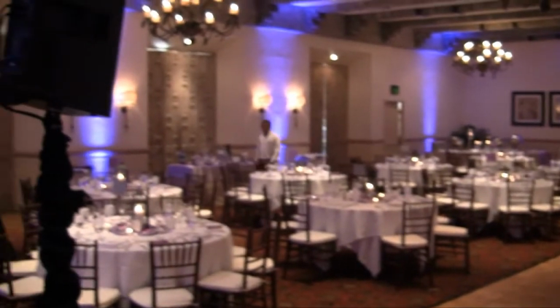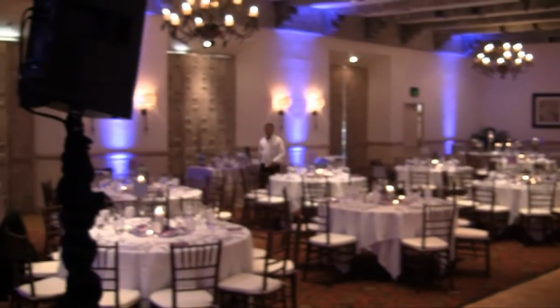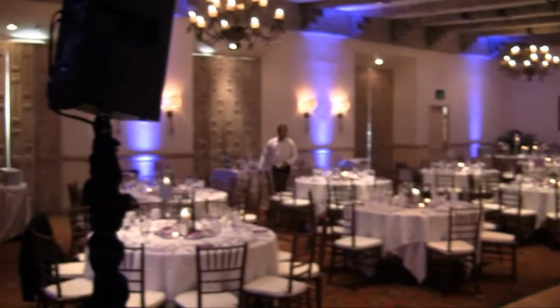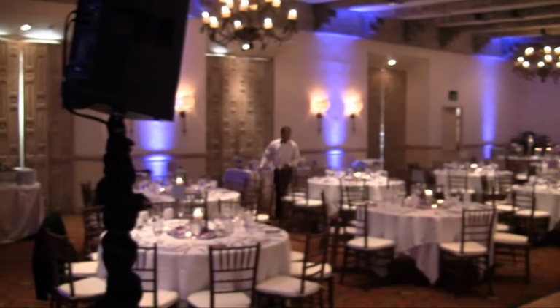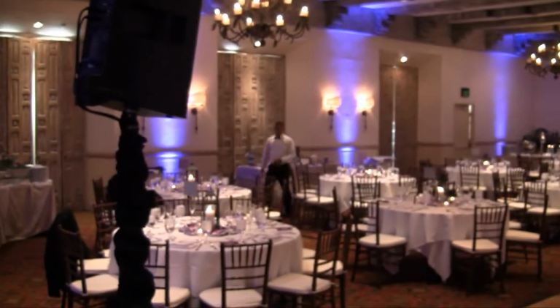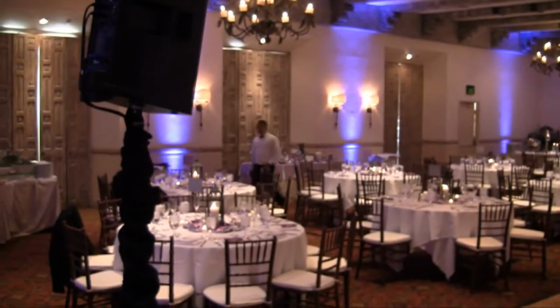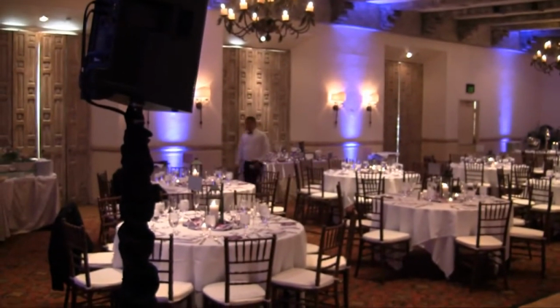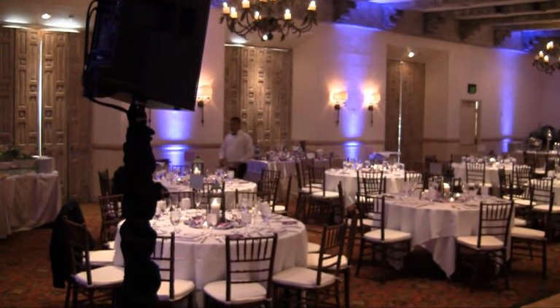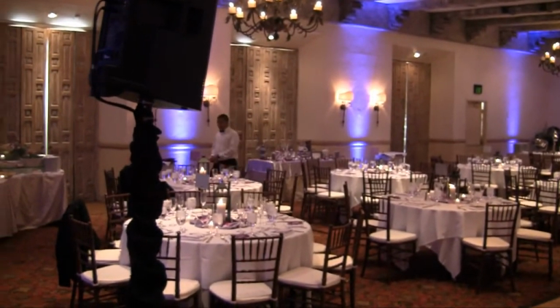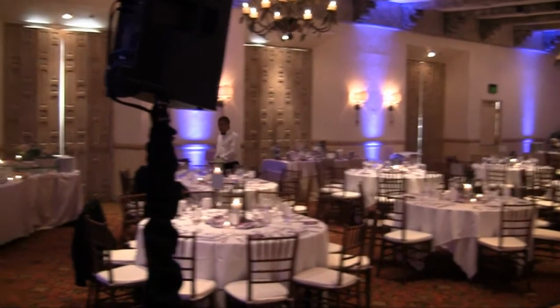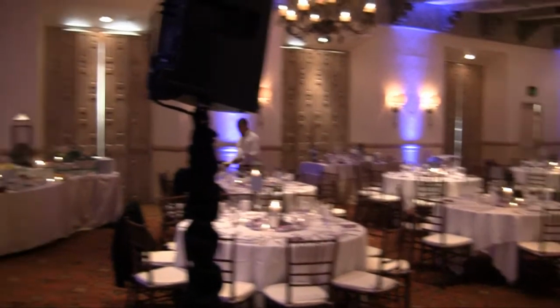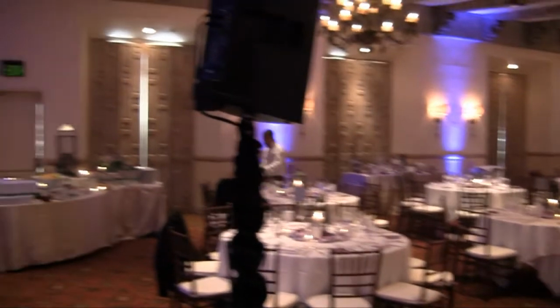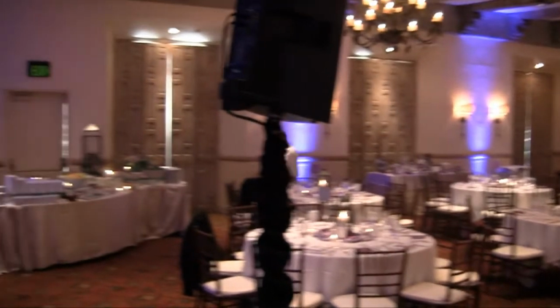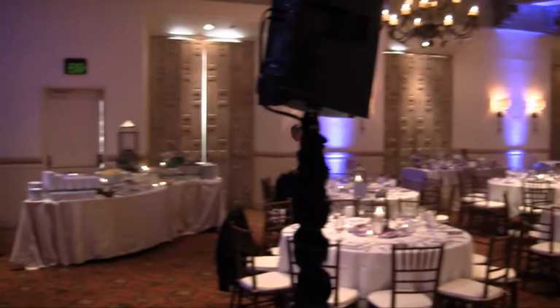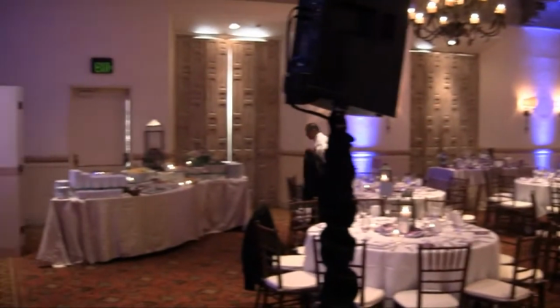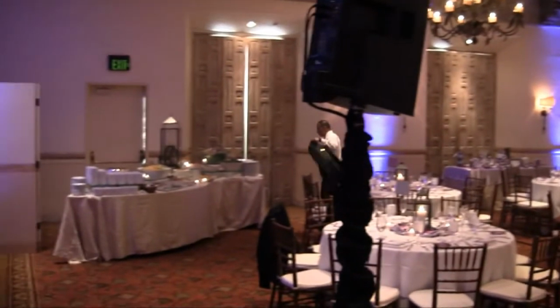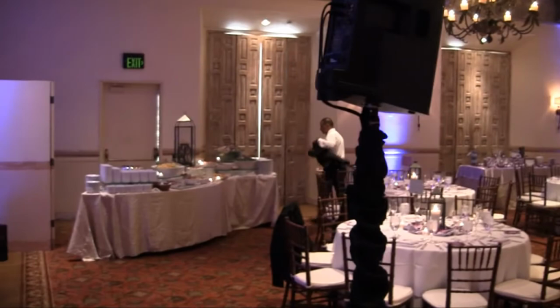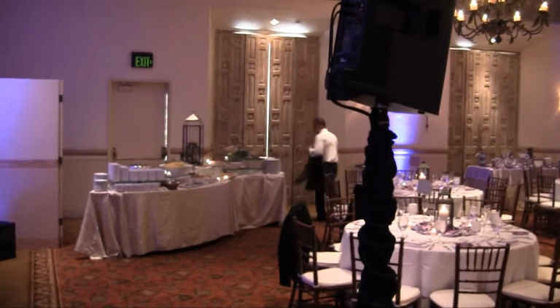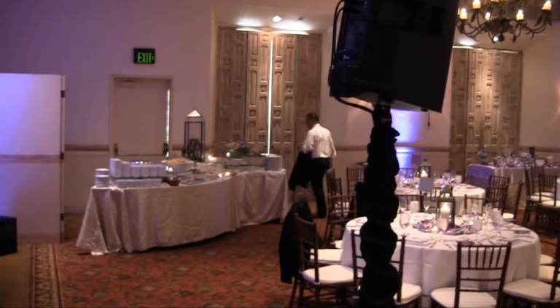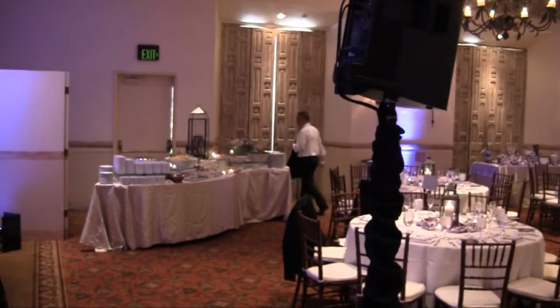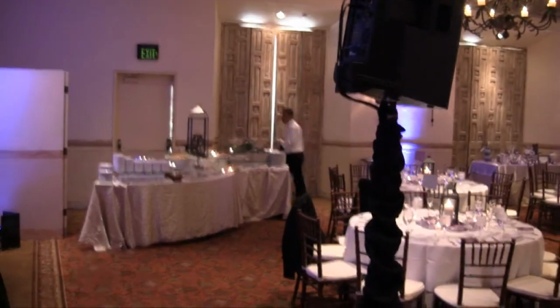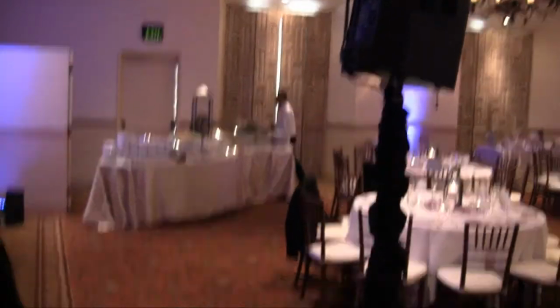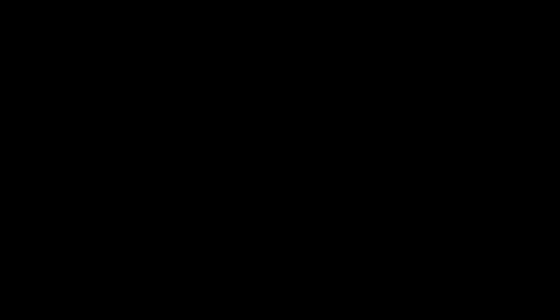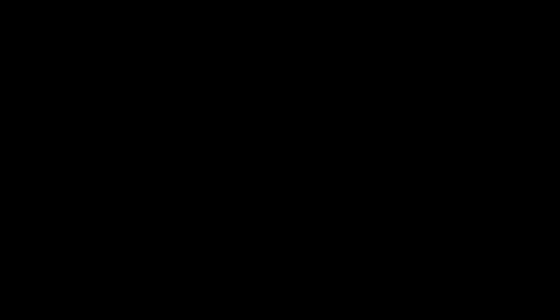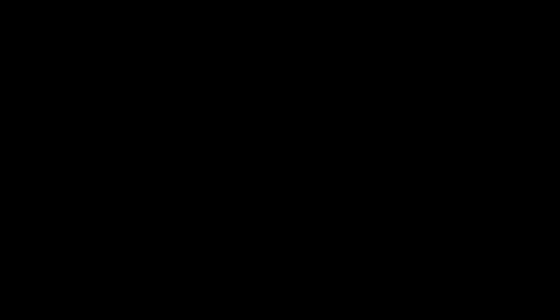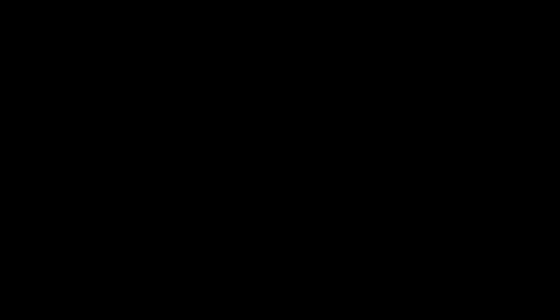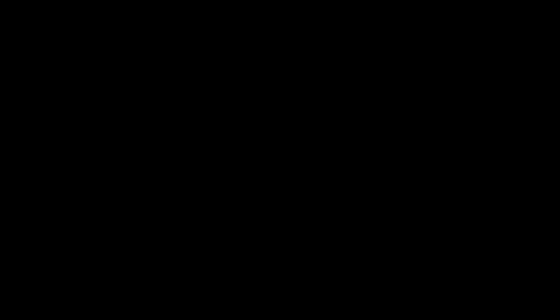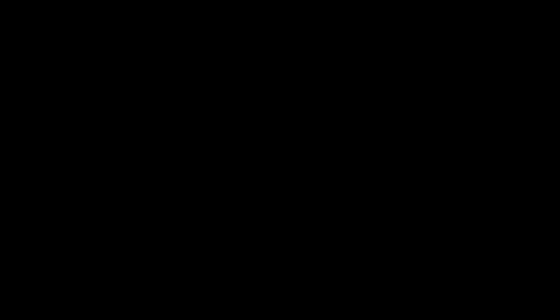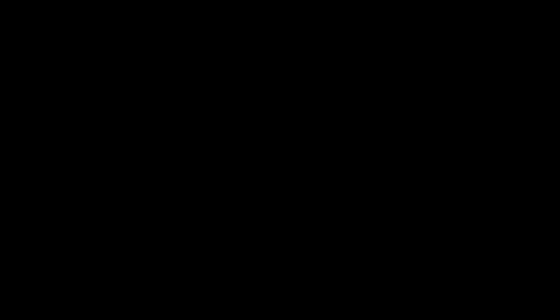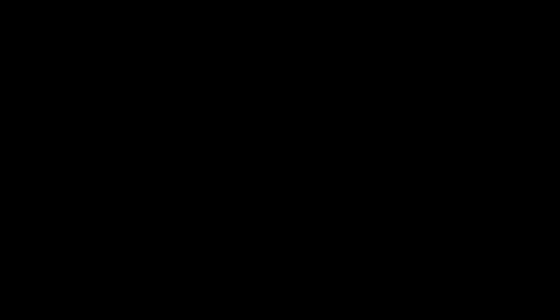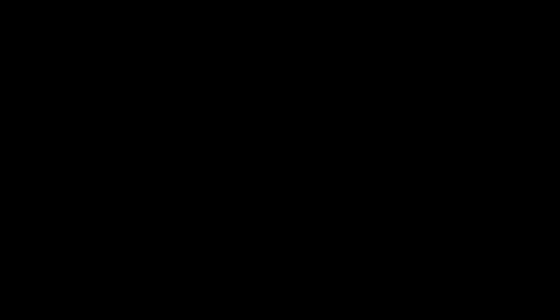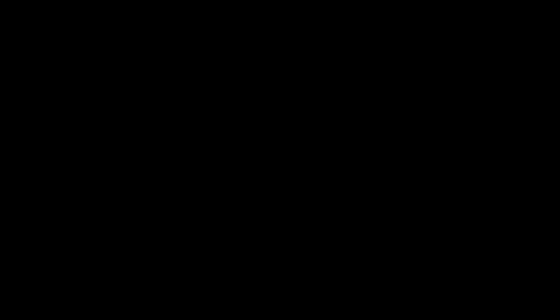As you can see, this is a really nice room, and like many rooms in San Diego, just gorgeous. Rancho Bernardo Inn, Santiago room.